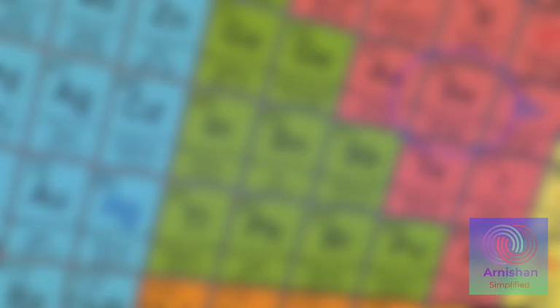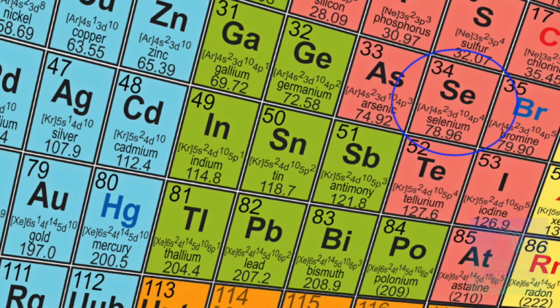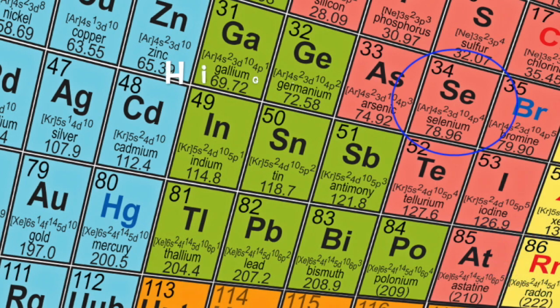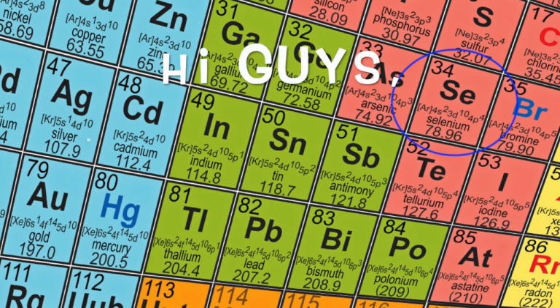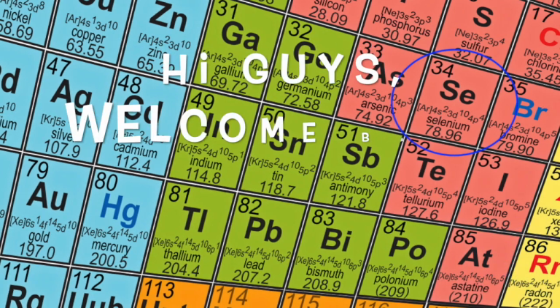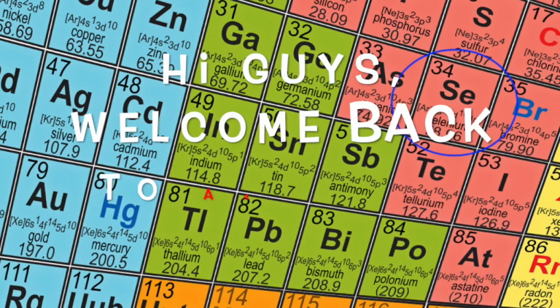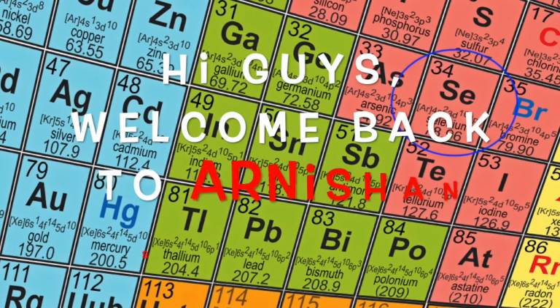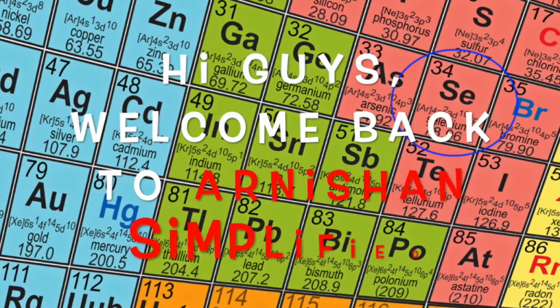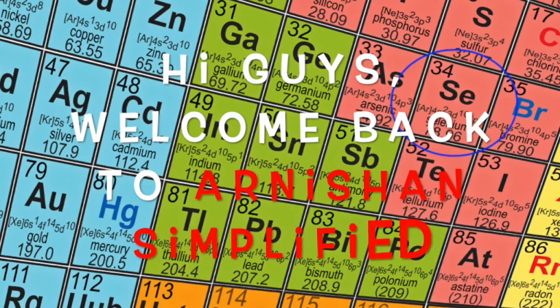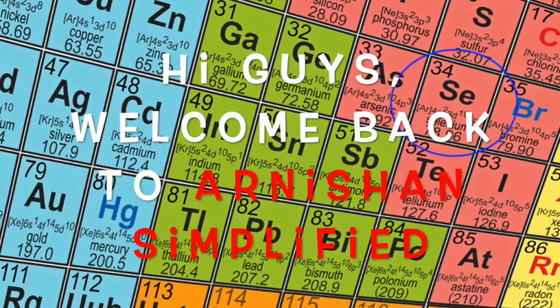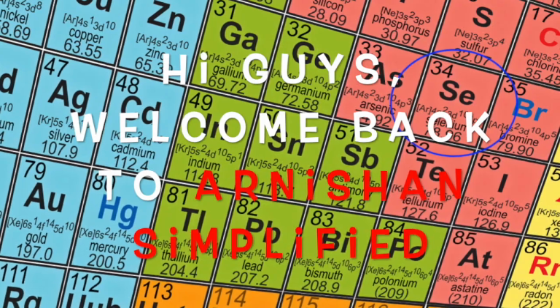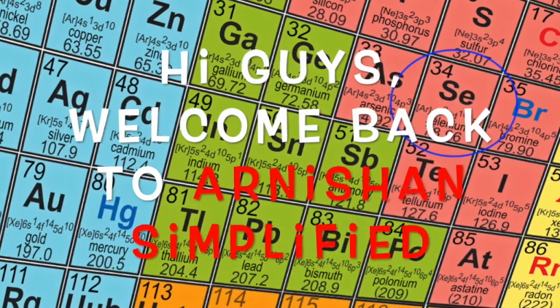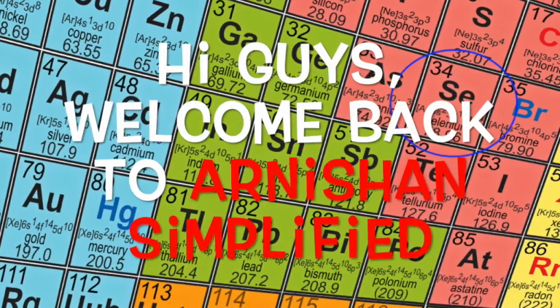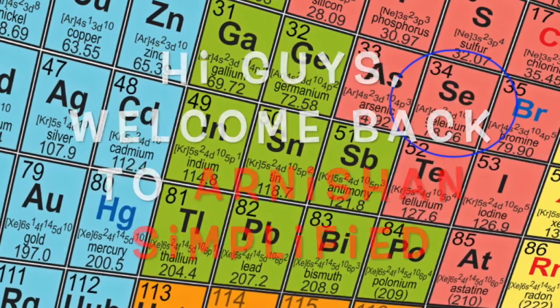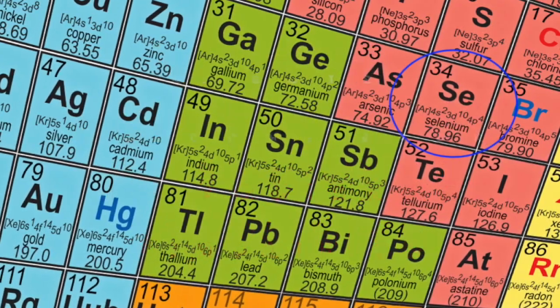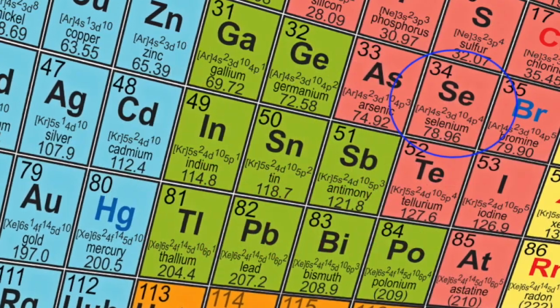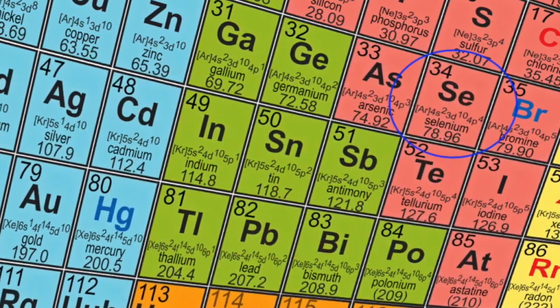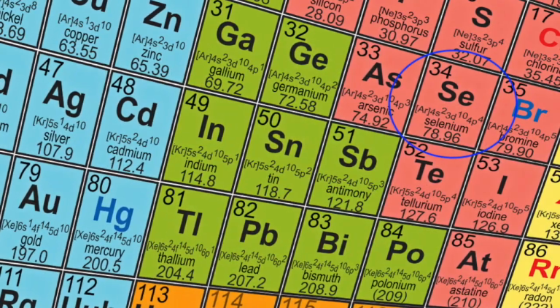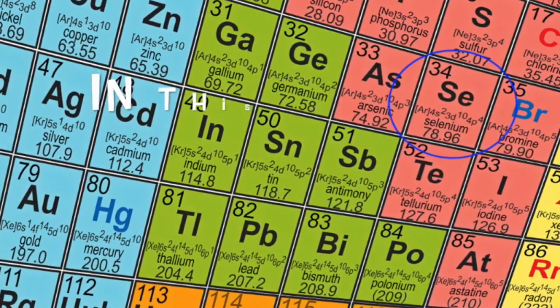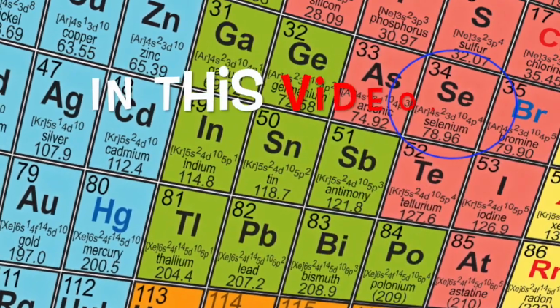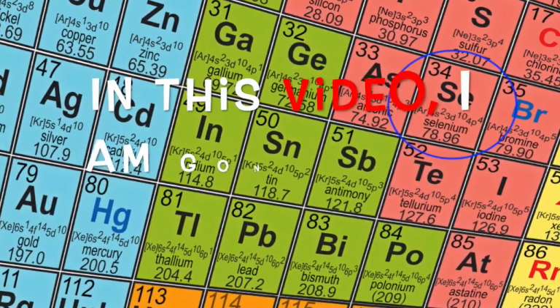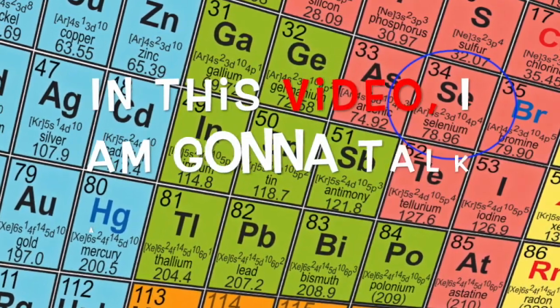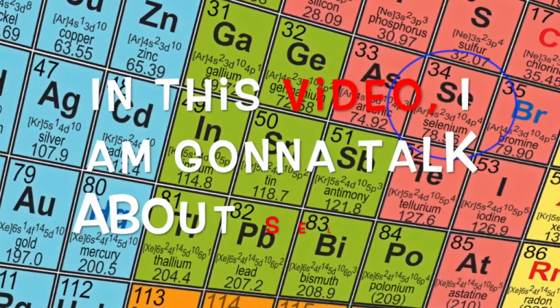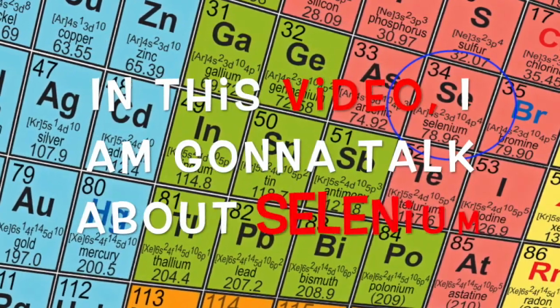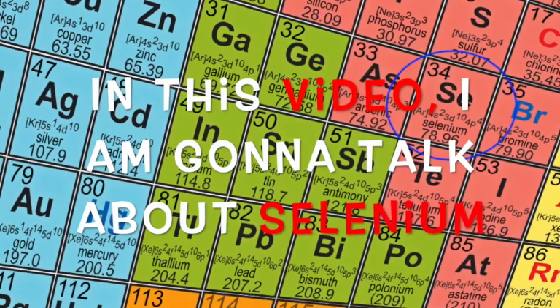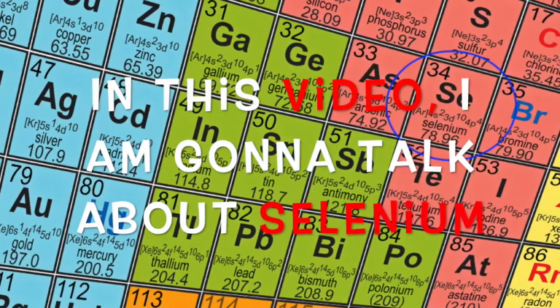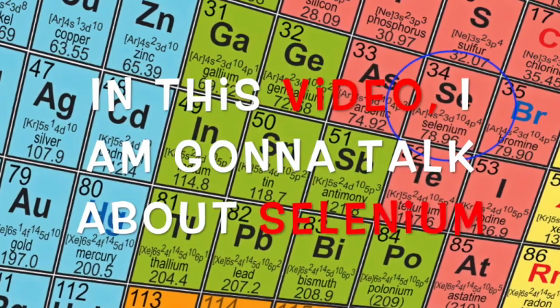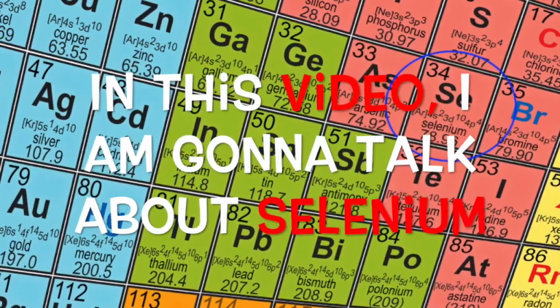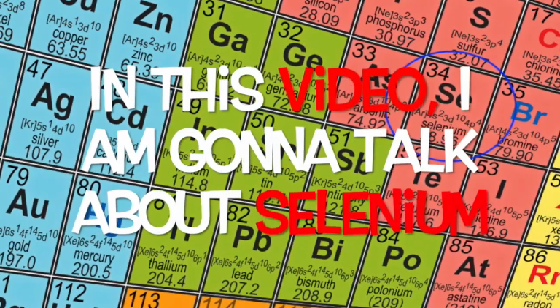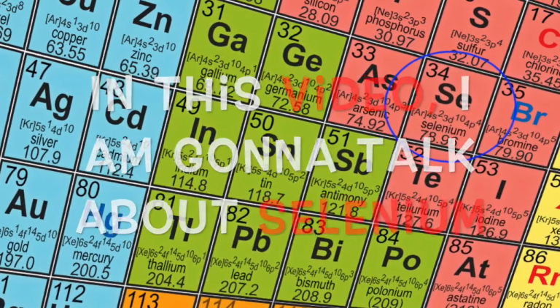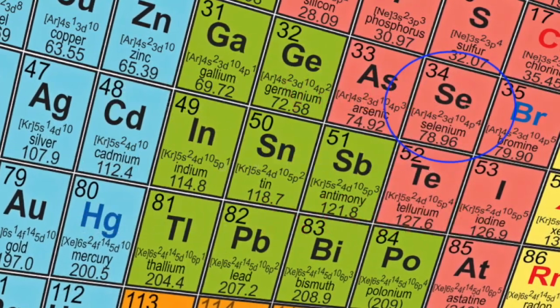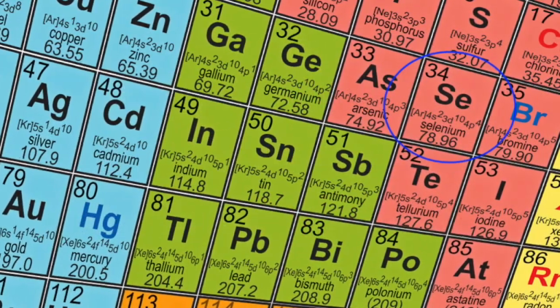Hi guys, welcome back to Orange and Simplified. In this video, I'm going to talk about selenium.